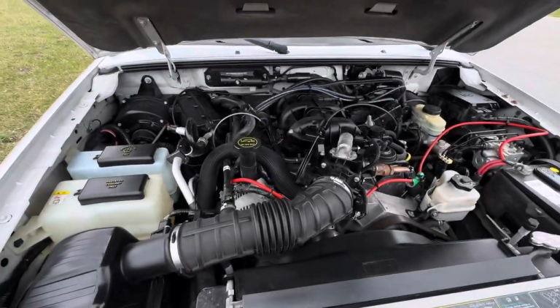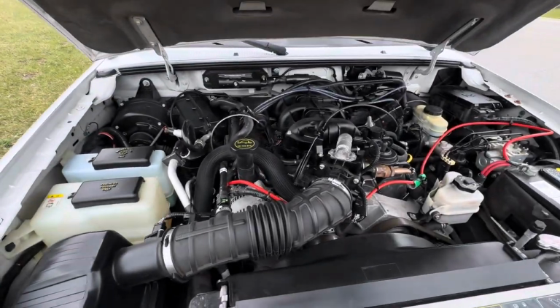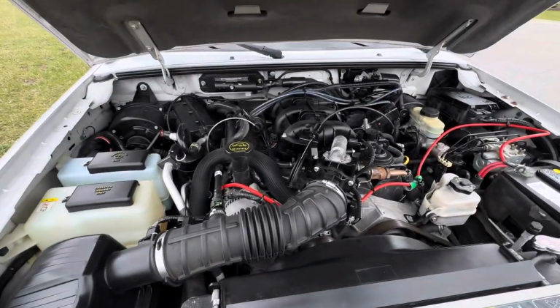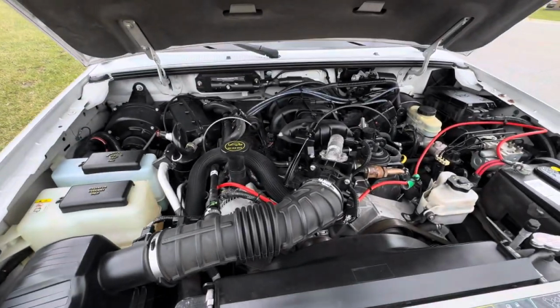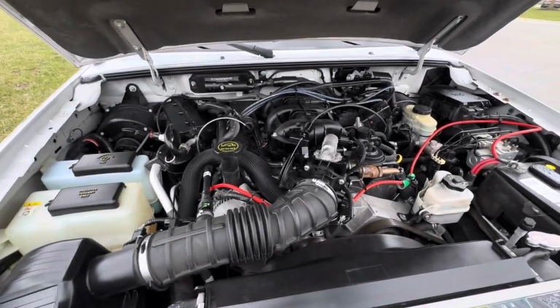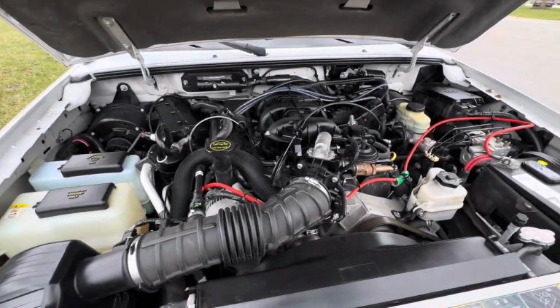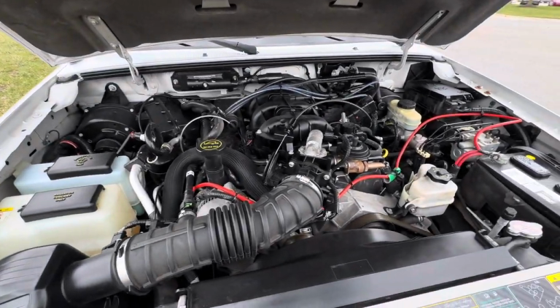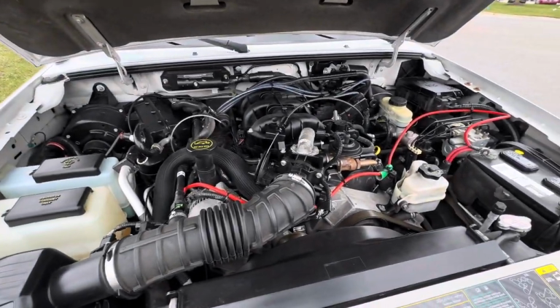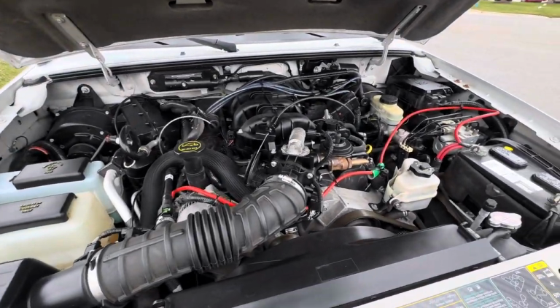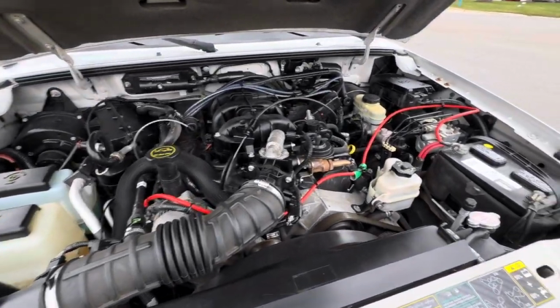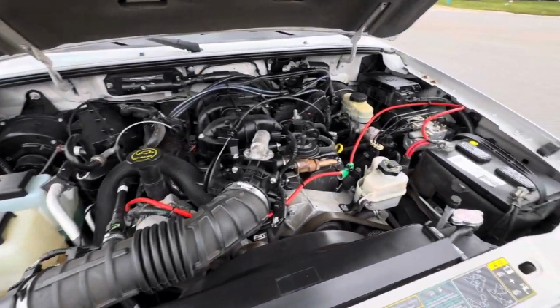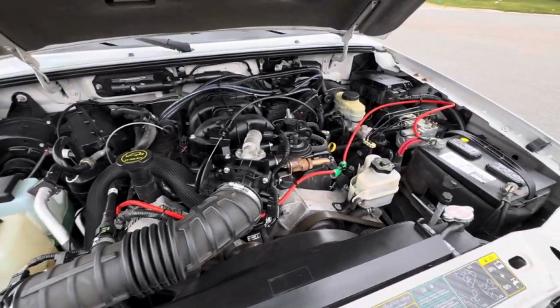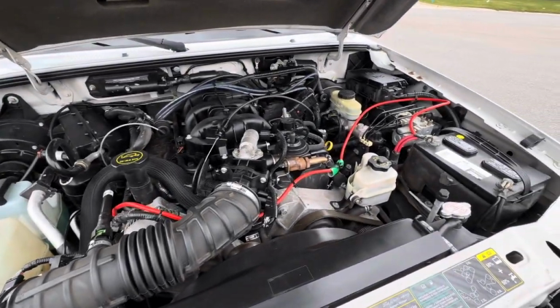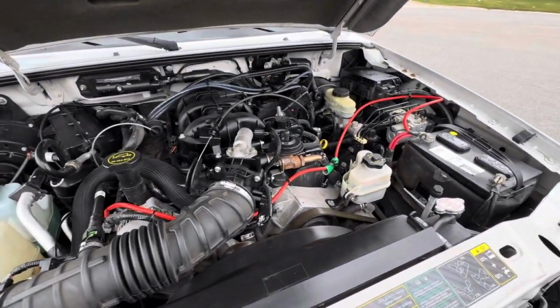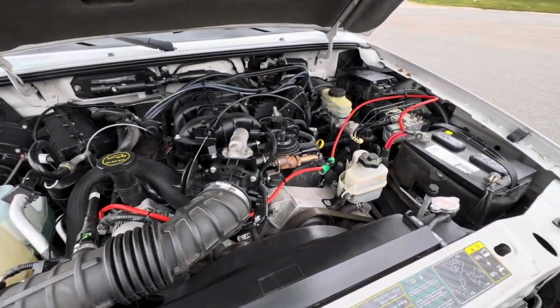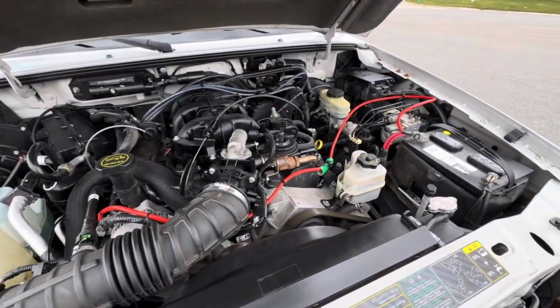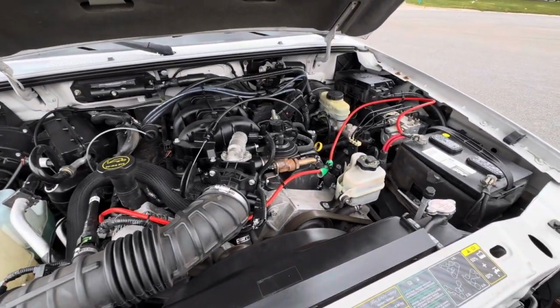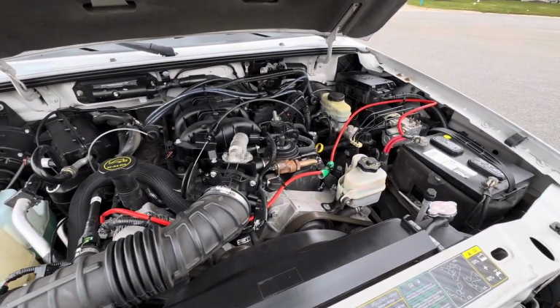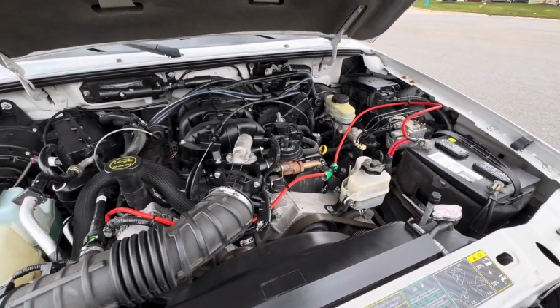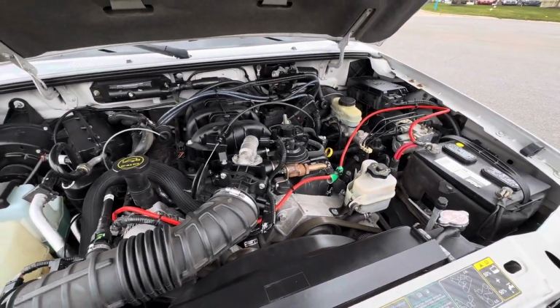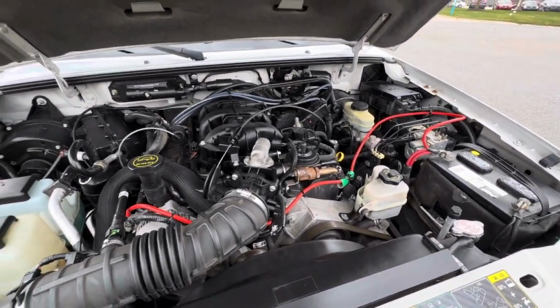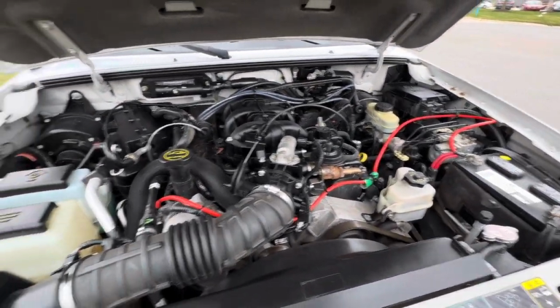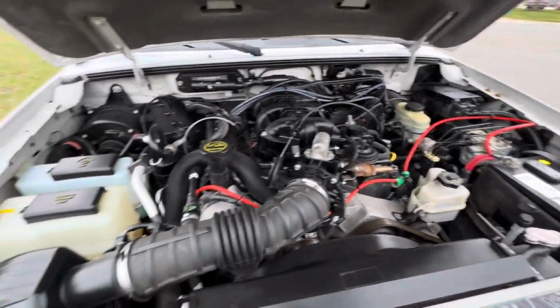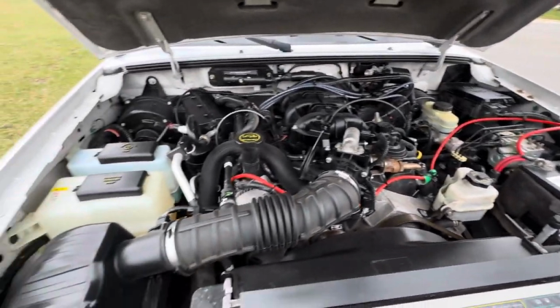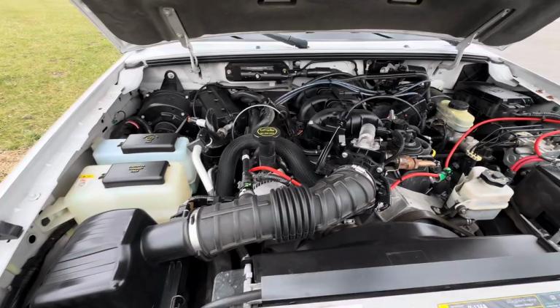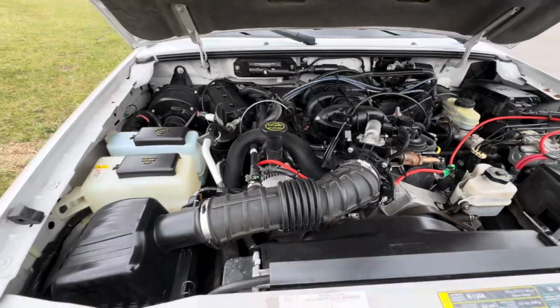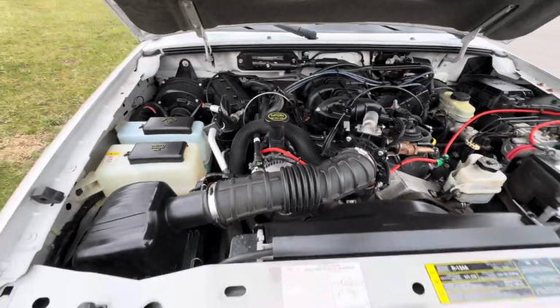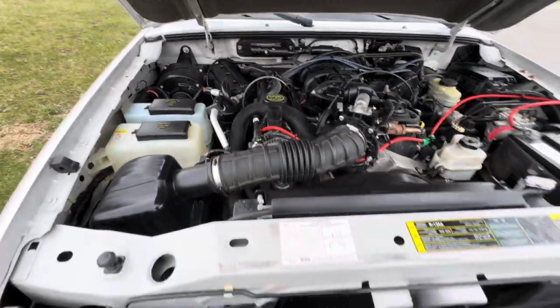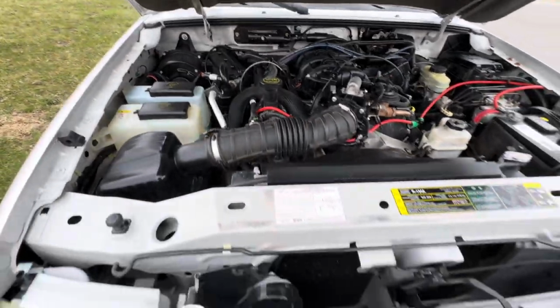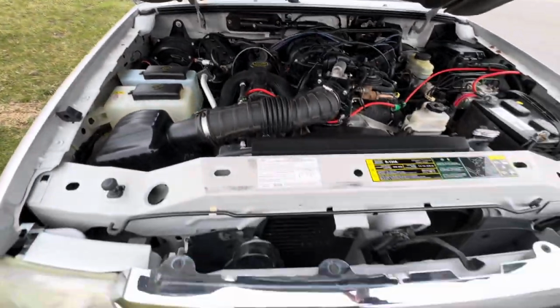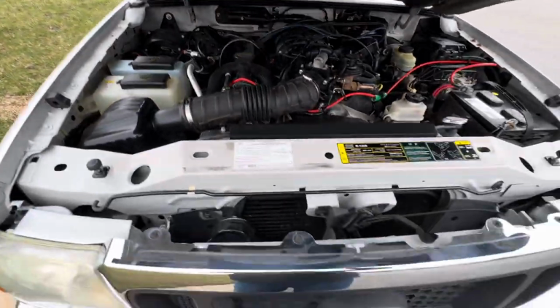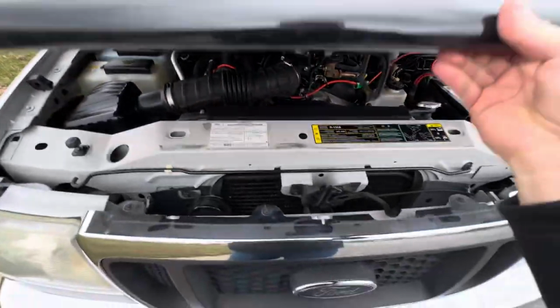Everything is nice and tidy under the hood. Runs very smooth.